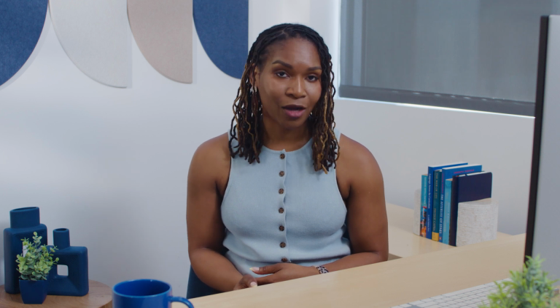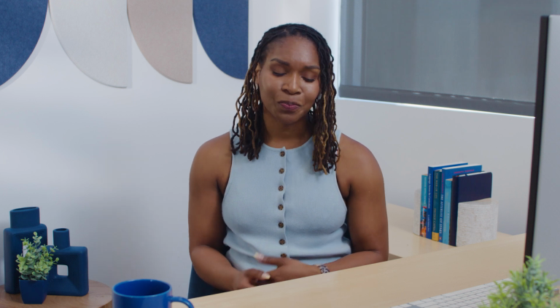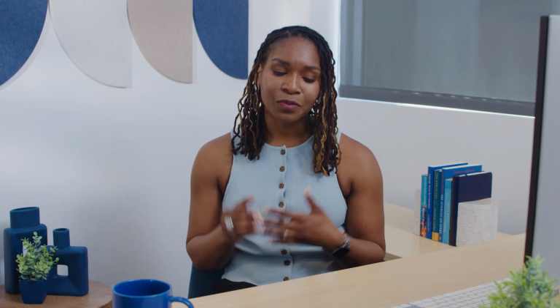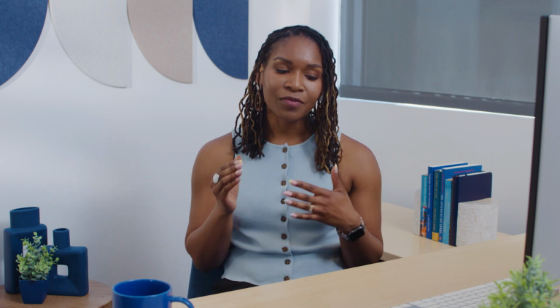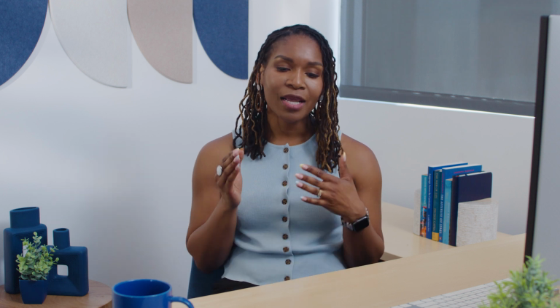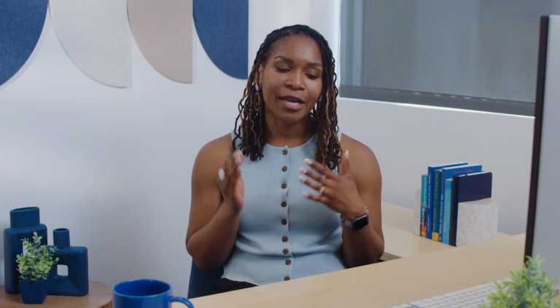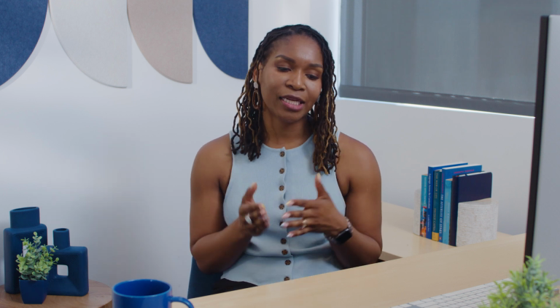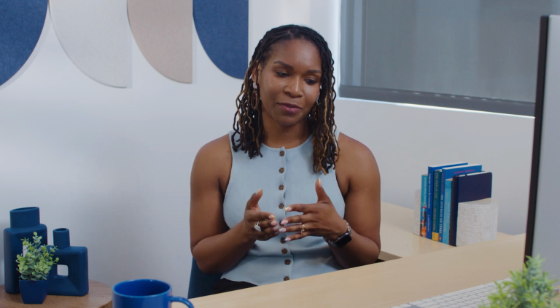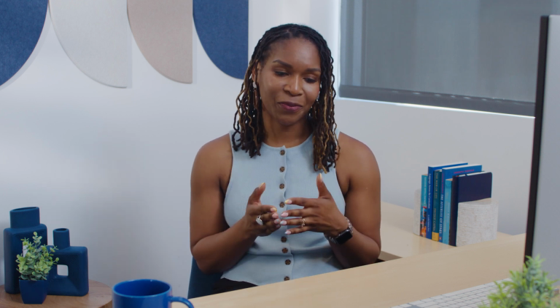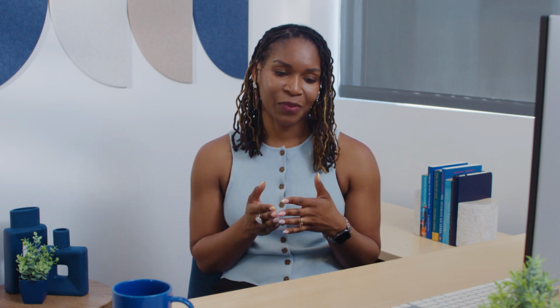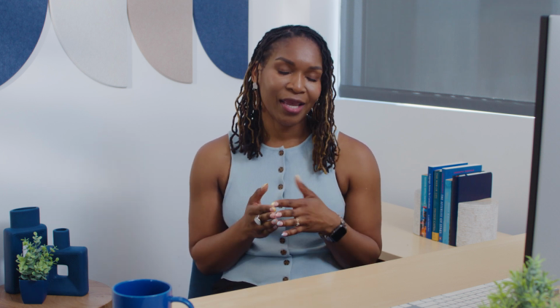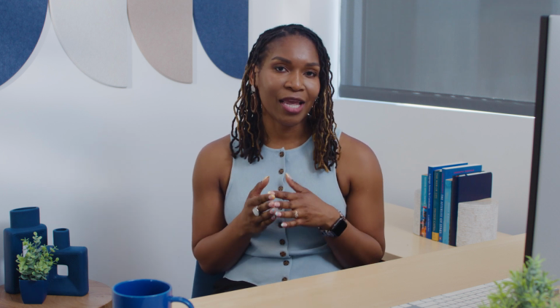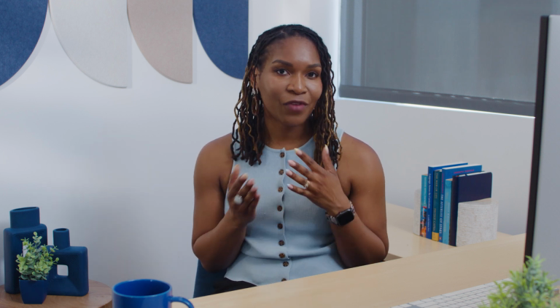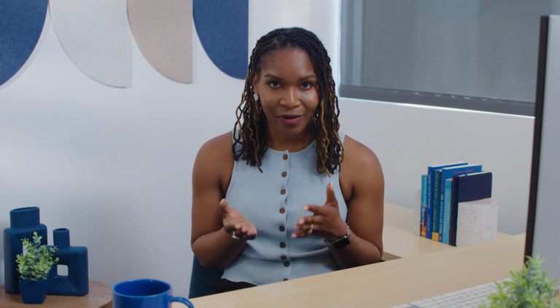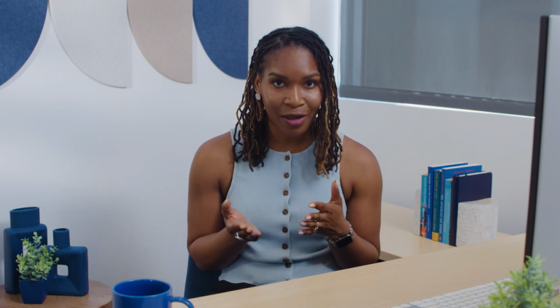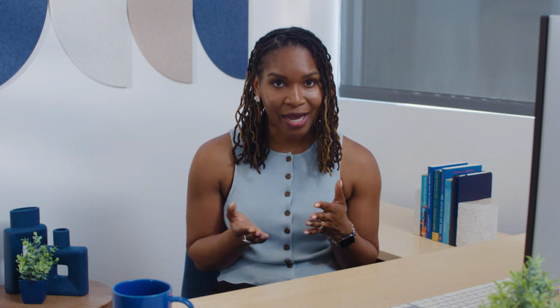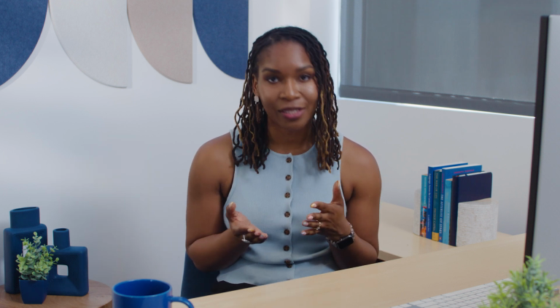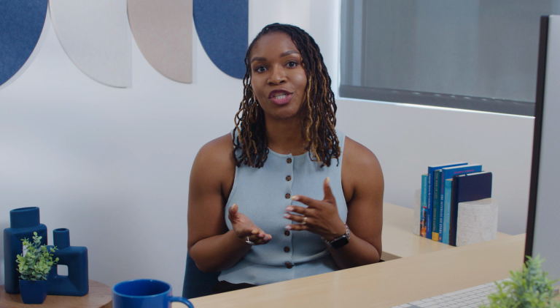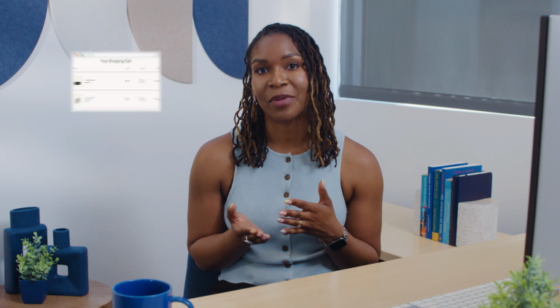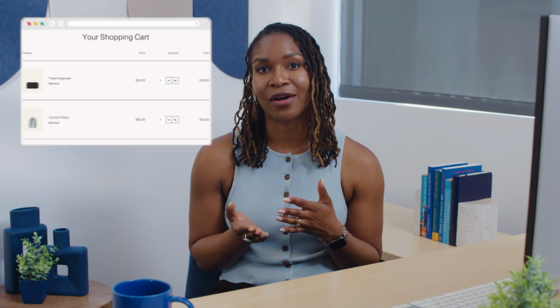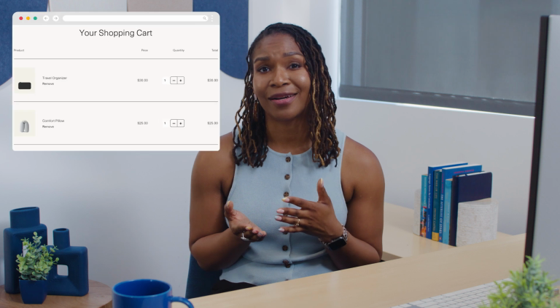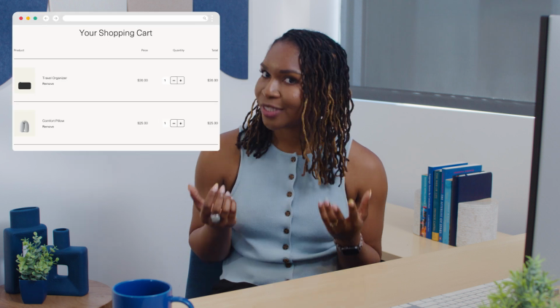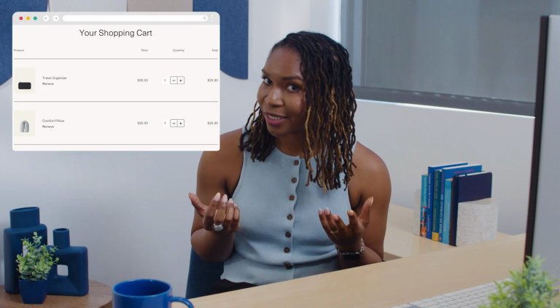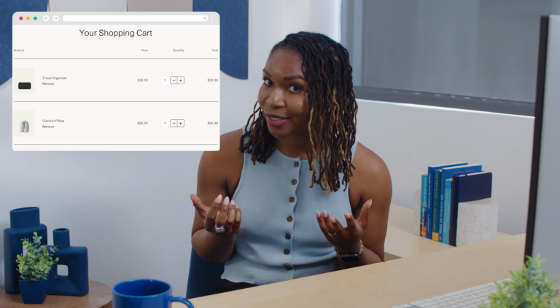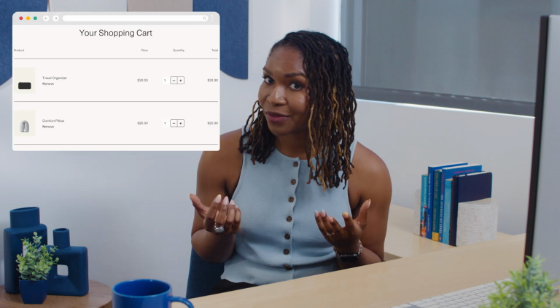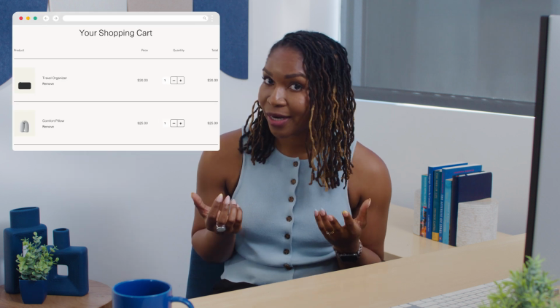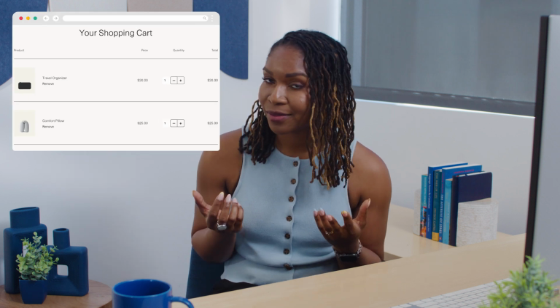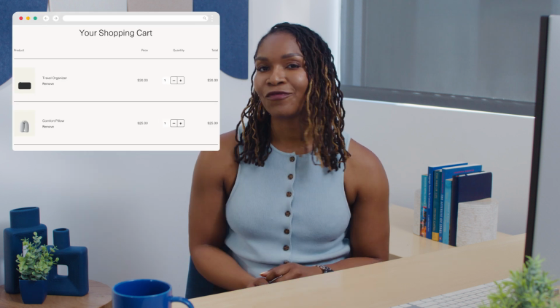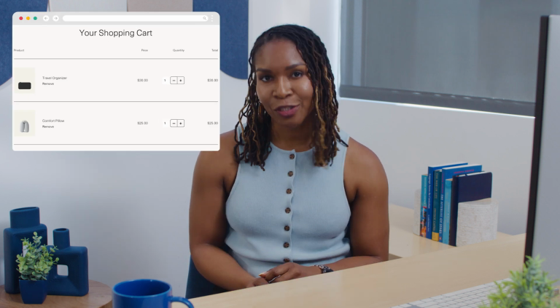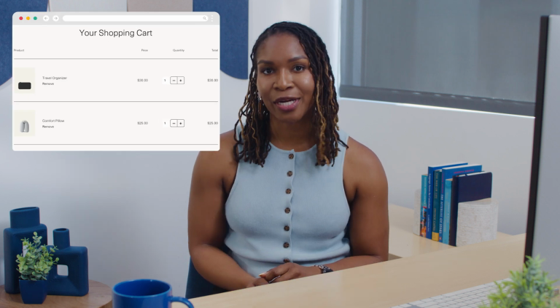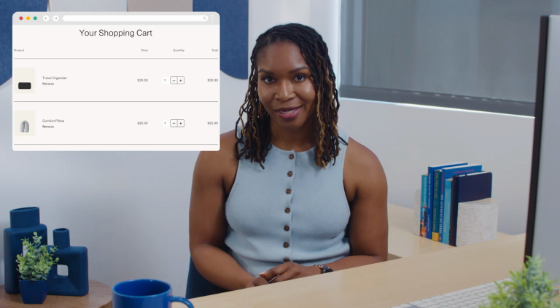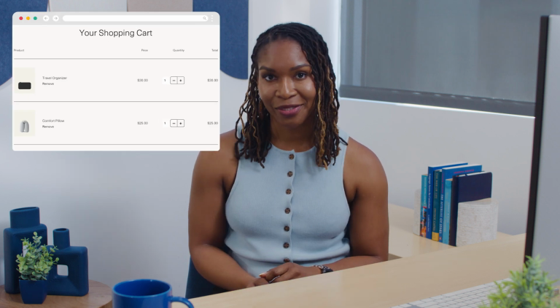Here's an example. If you've ever gone back to your shopping cart and your stuff is still there — that's first-party cookies.